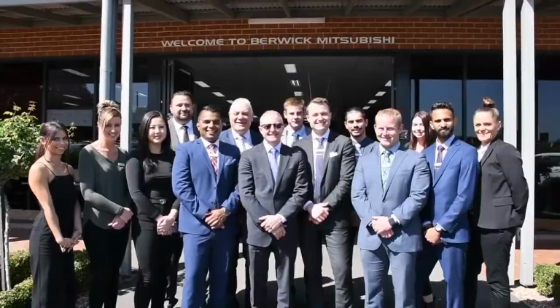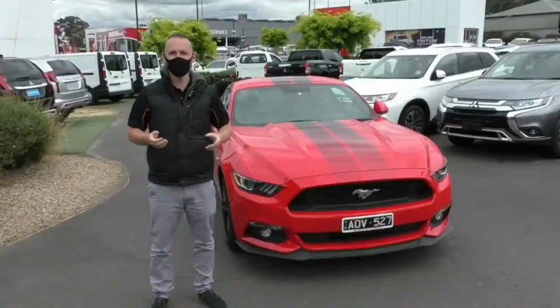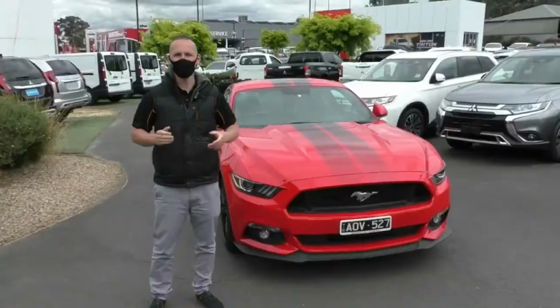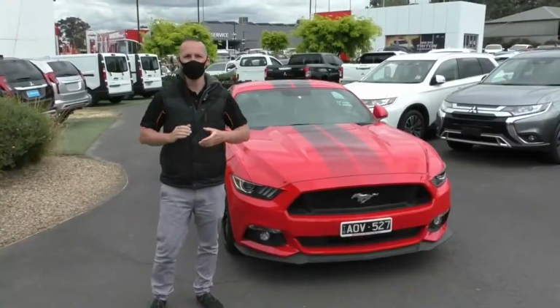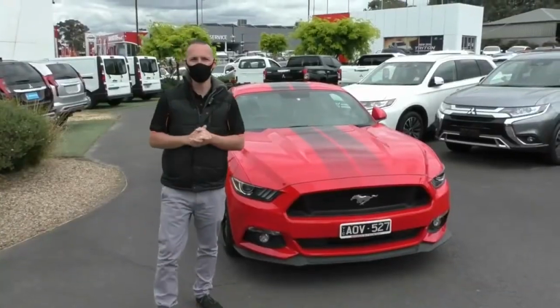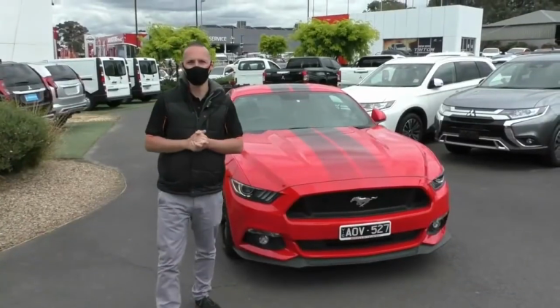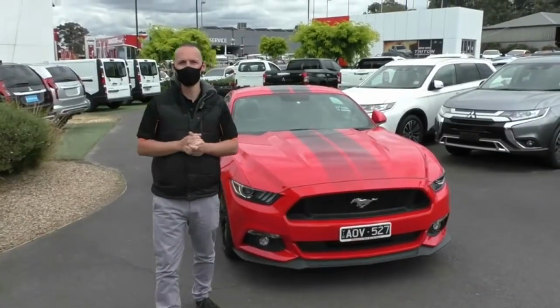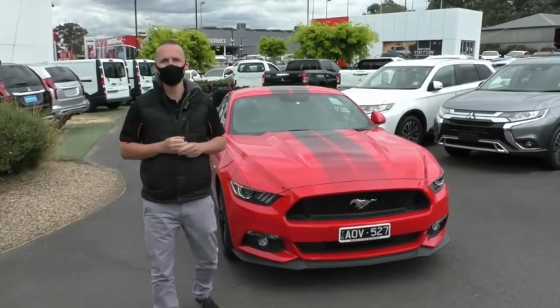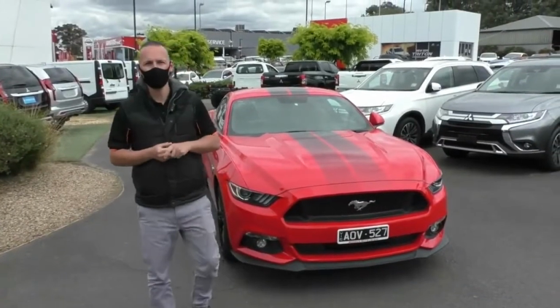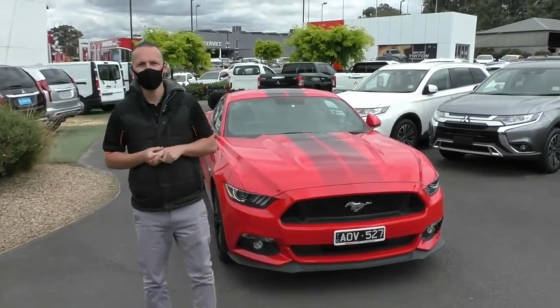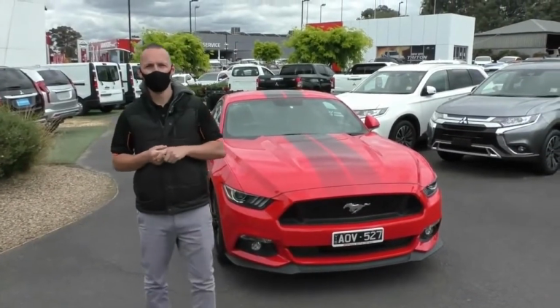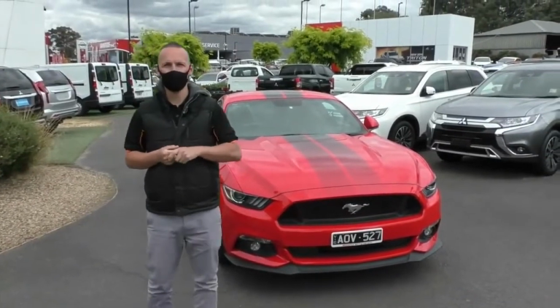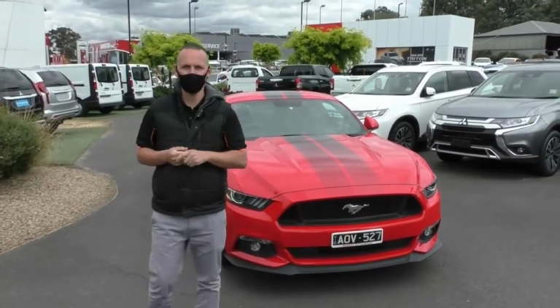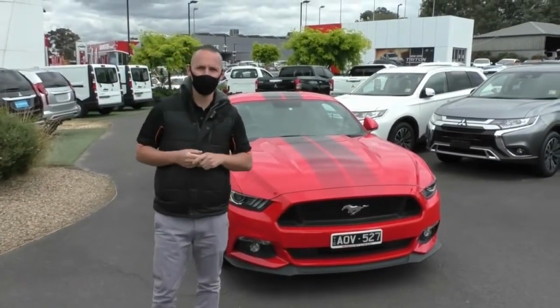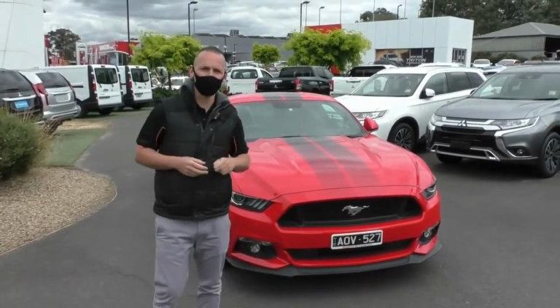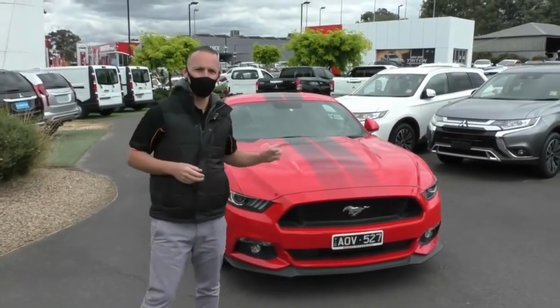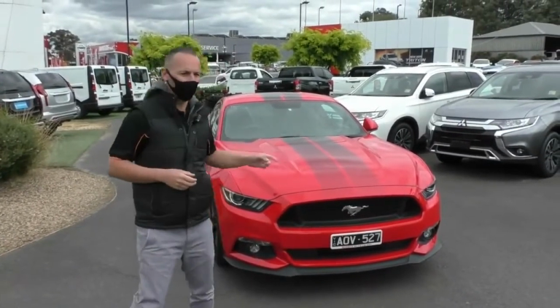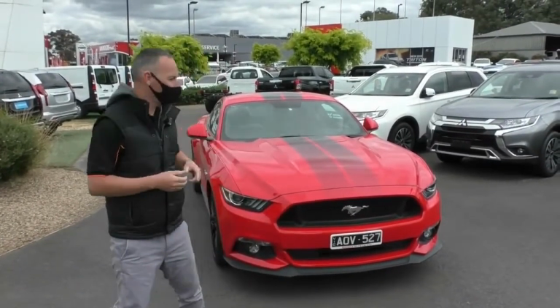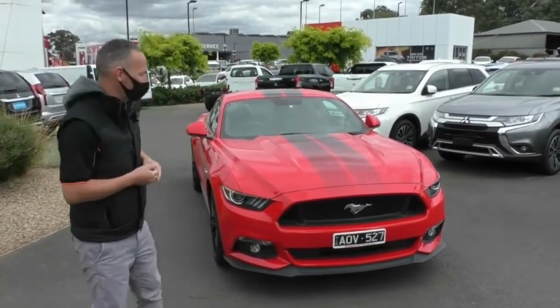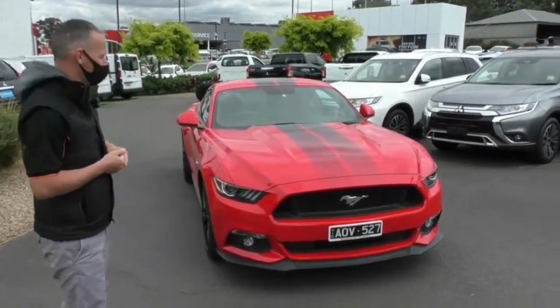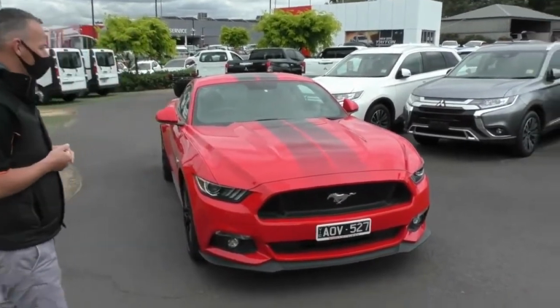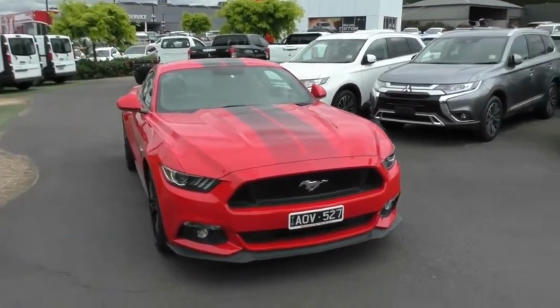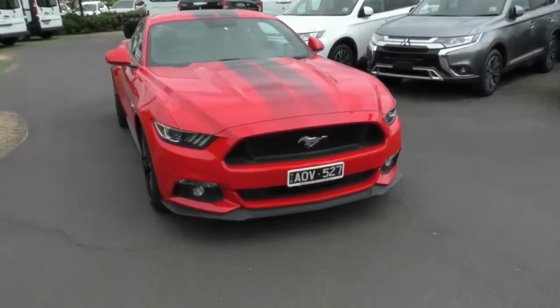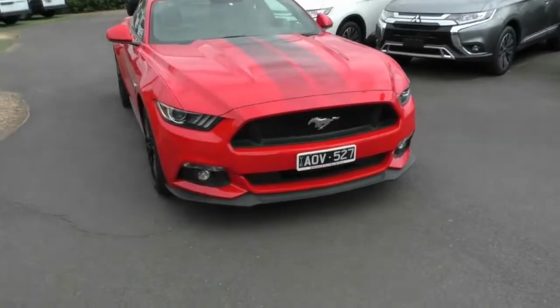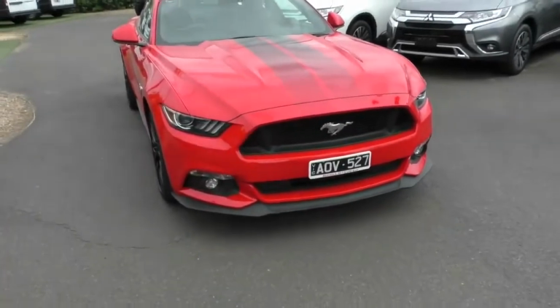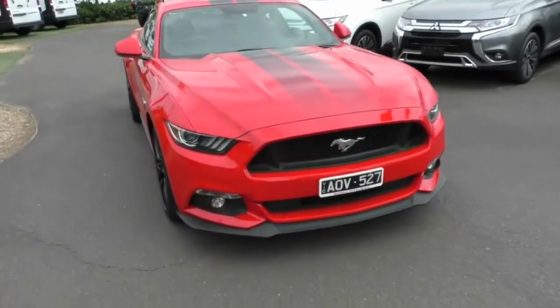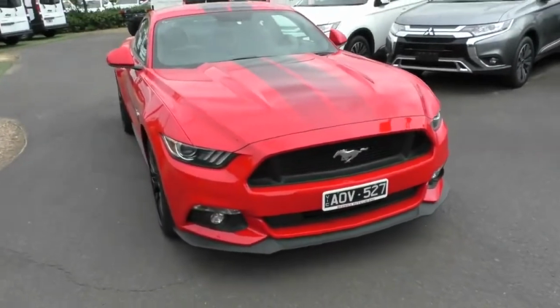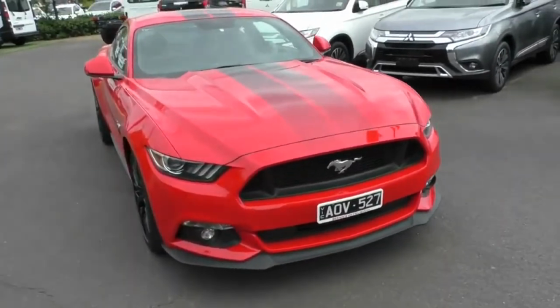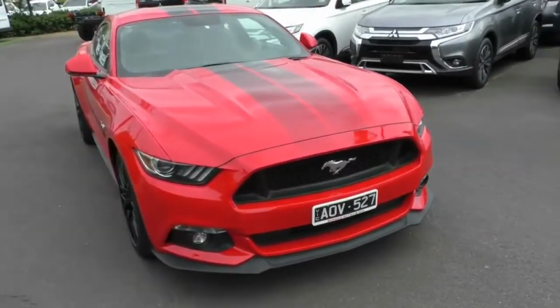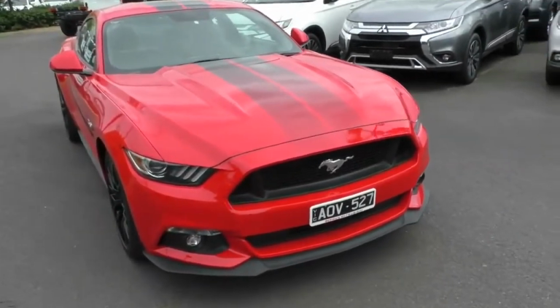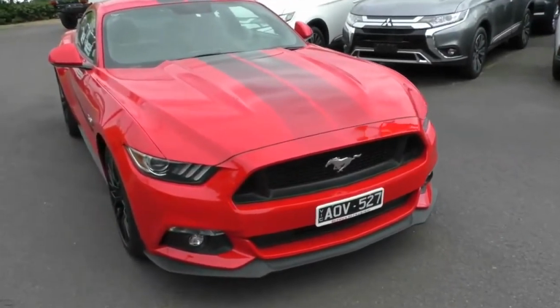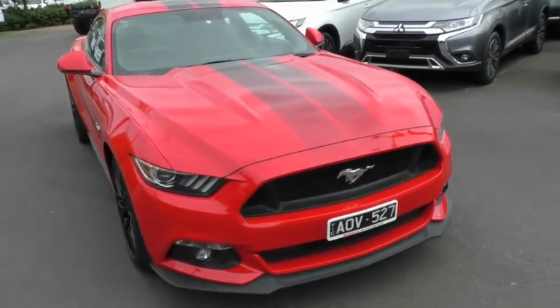Hi guys, welcome to Berwick Mitsubishi. My name's Heath and today I'm going to take you for a walk-around tour of this 2017 Ford Mustang GT.